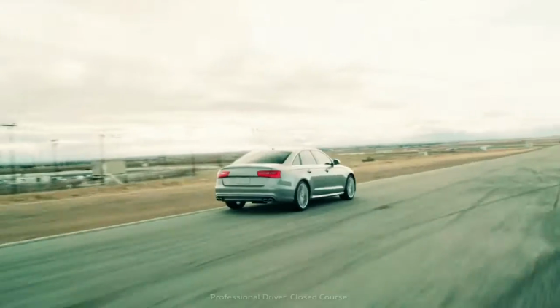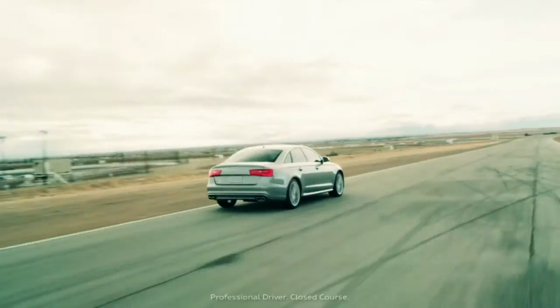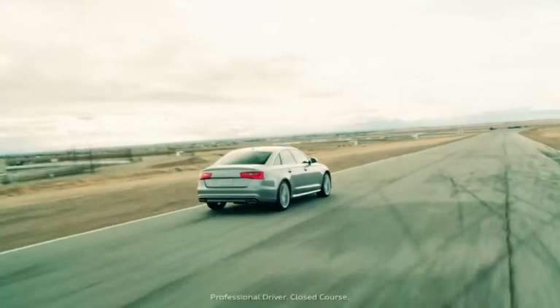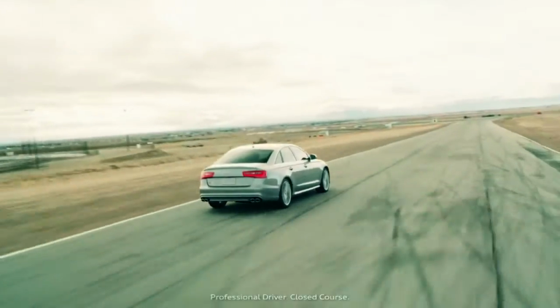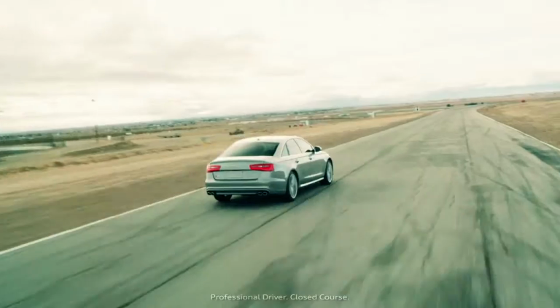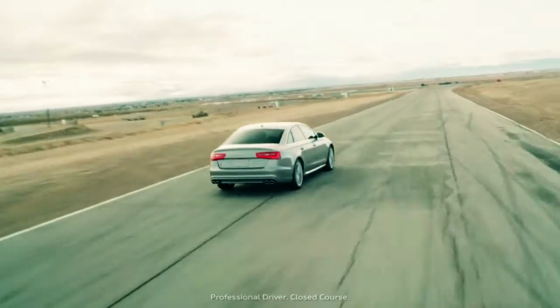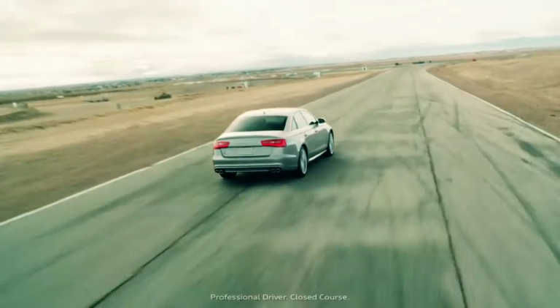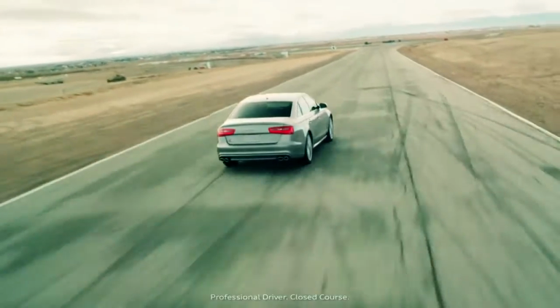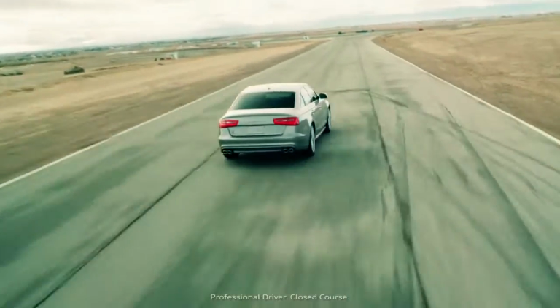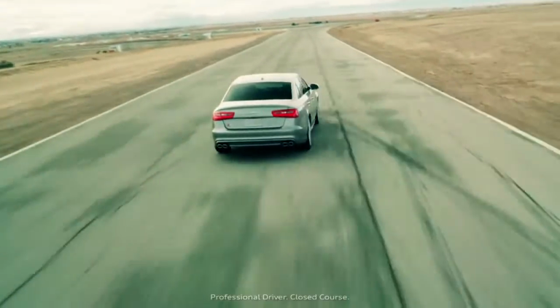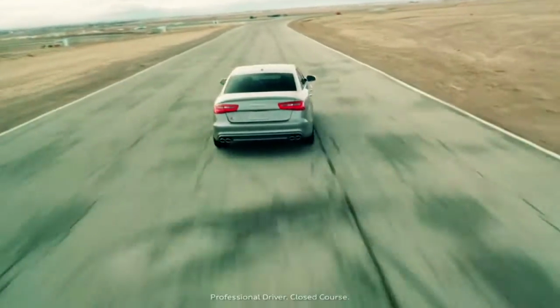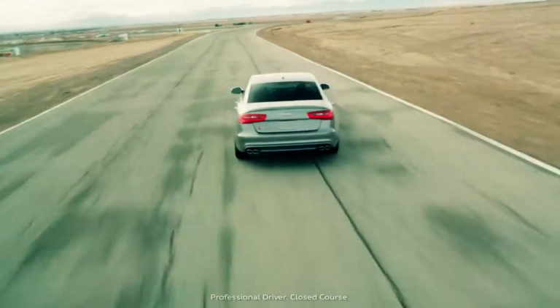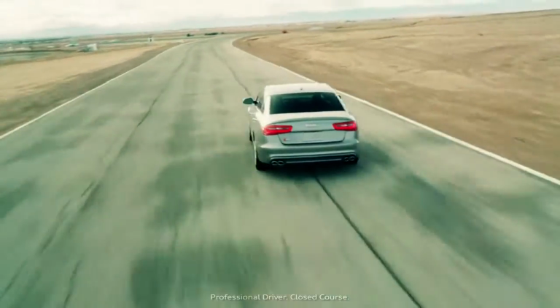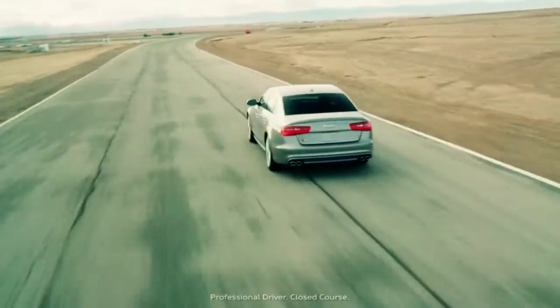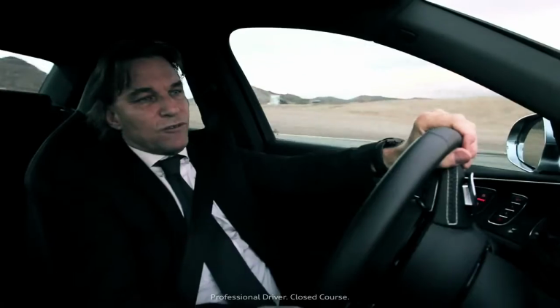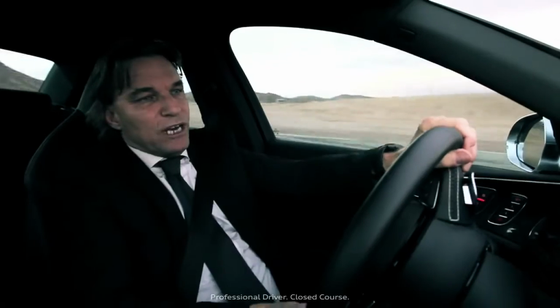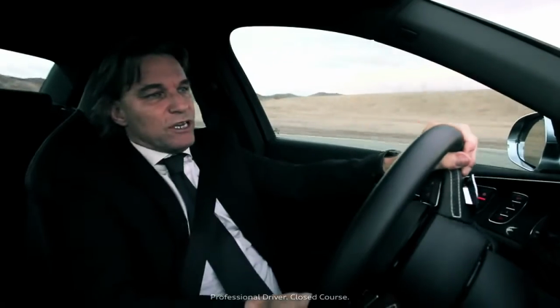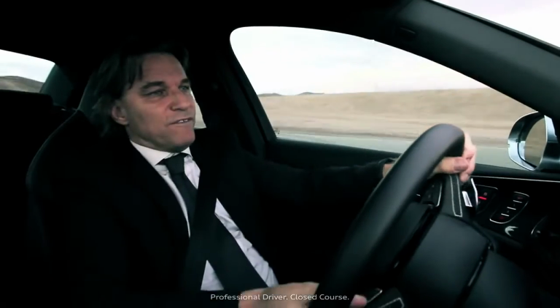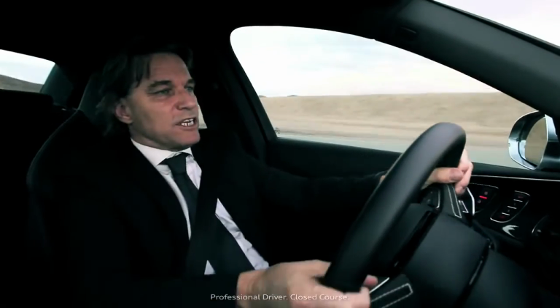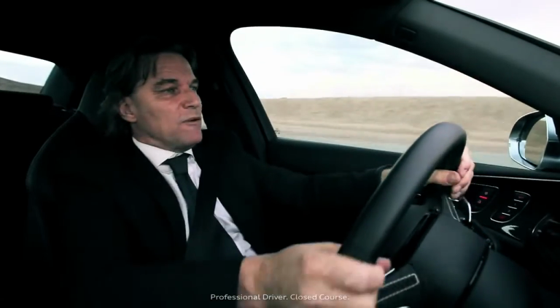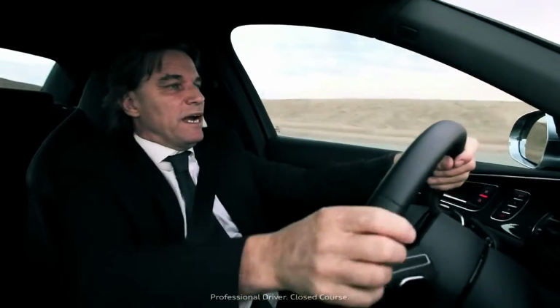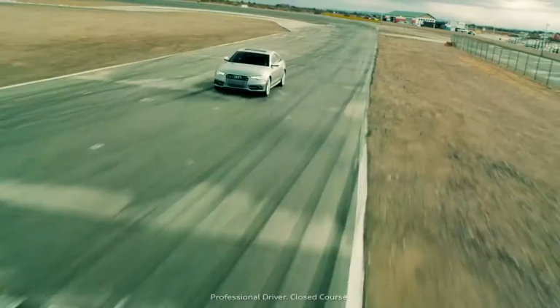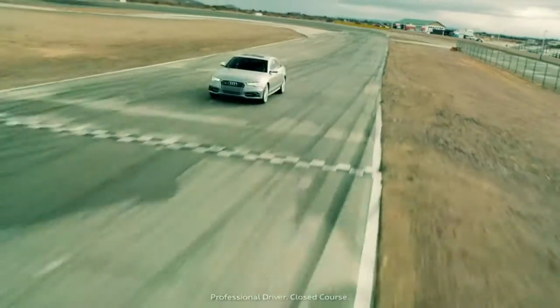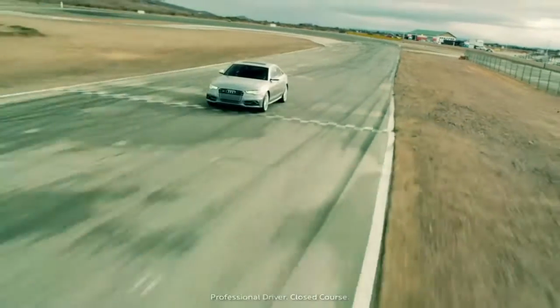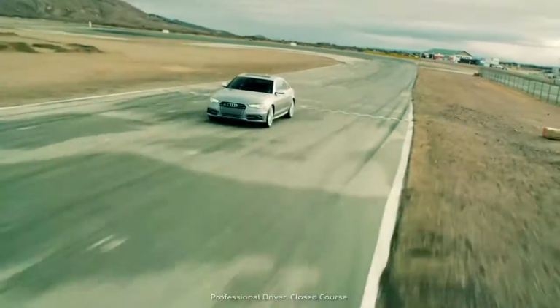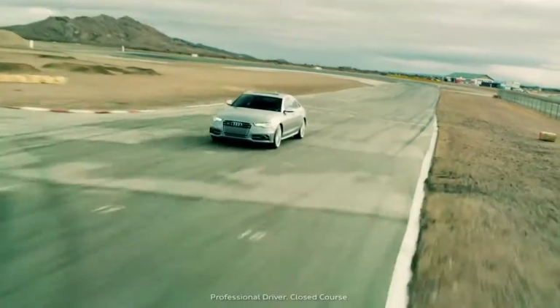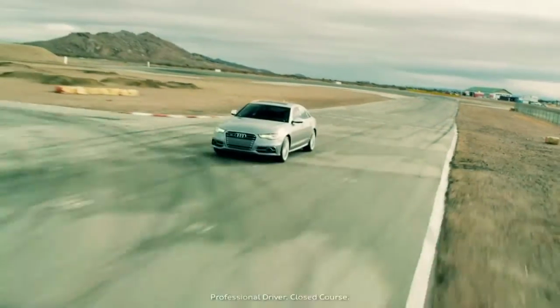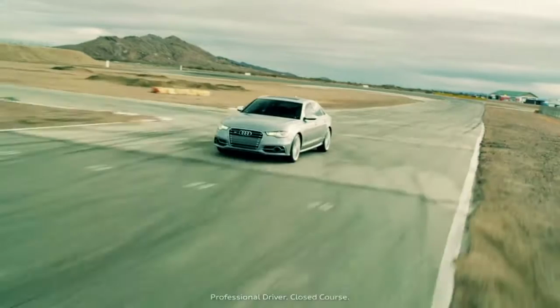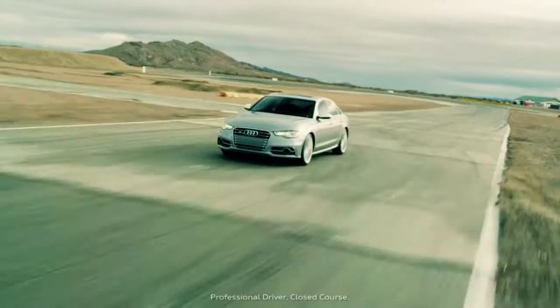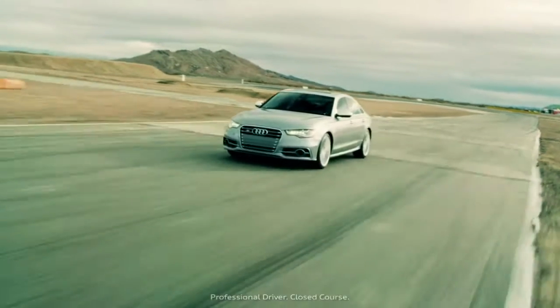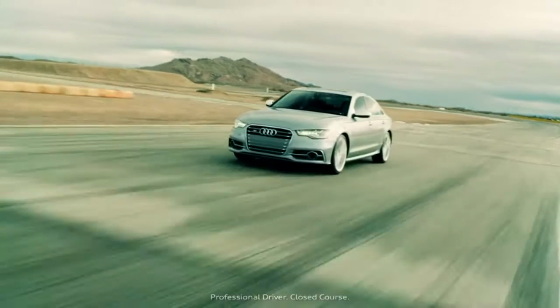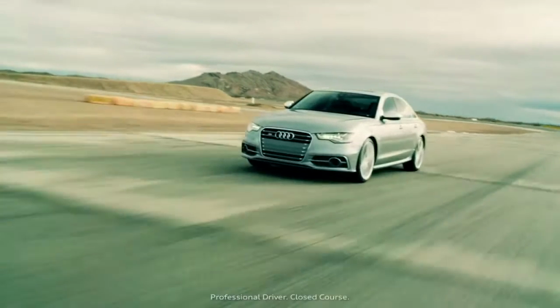So we're heading back to the finish line now, but truthfully, I don't really want to give this car back. I mean, this is a superb car.